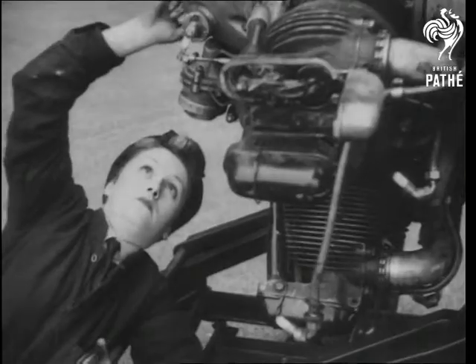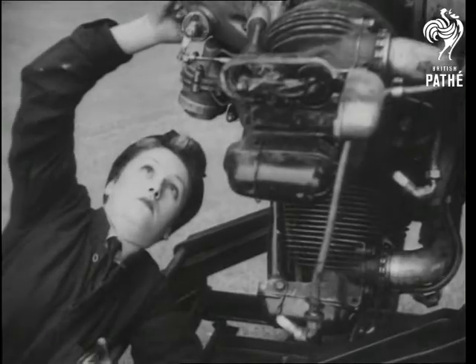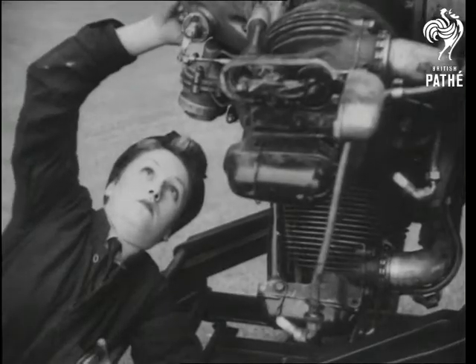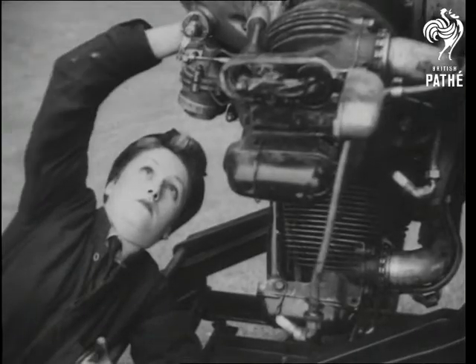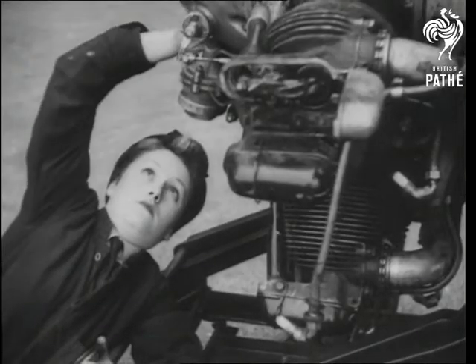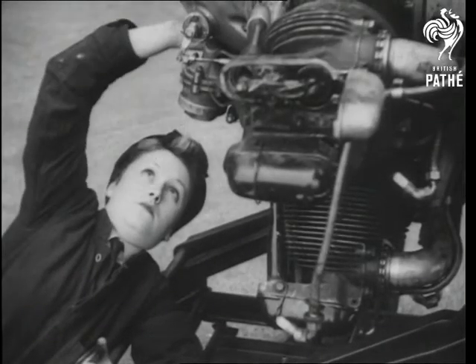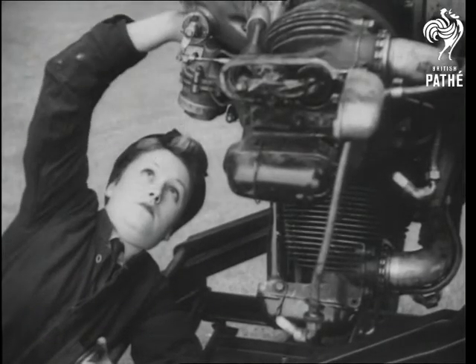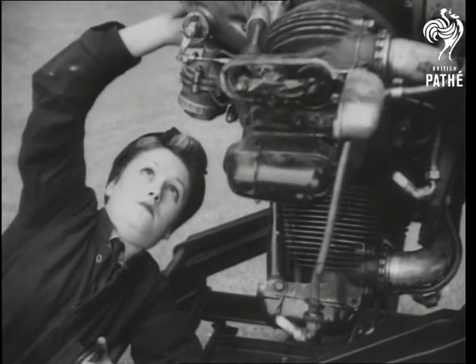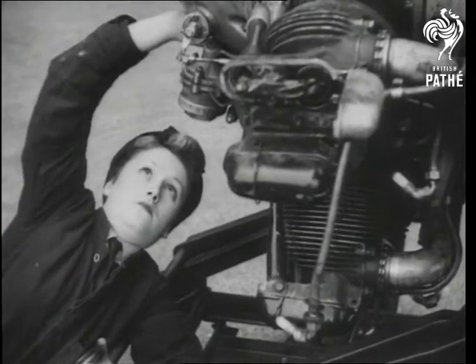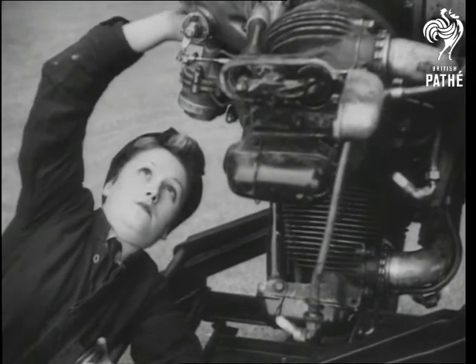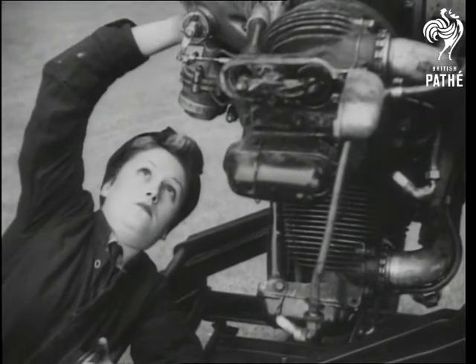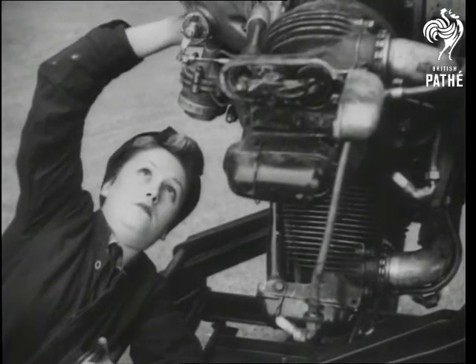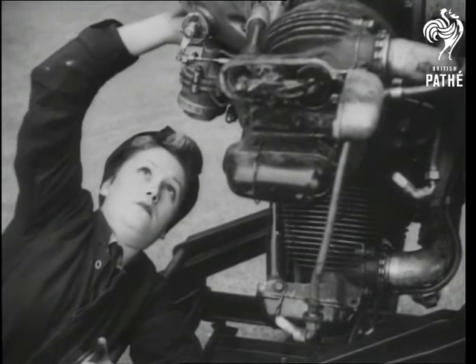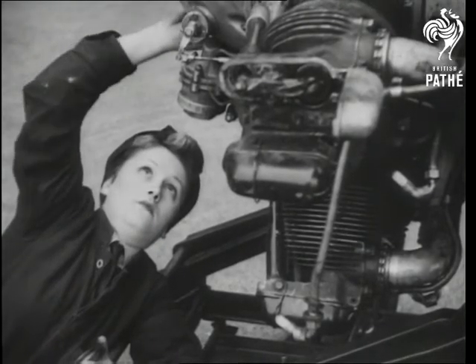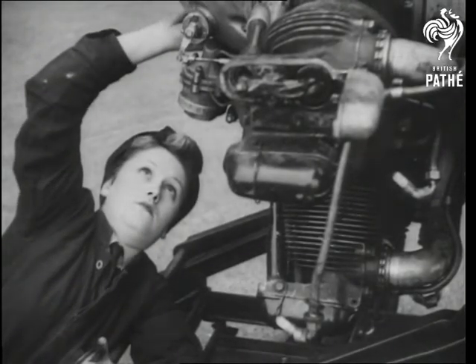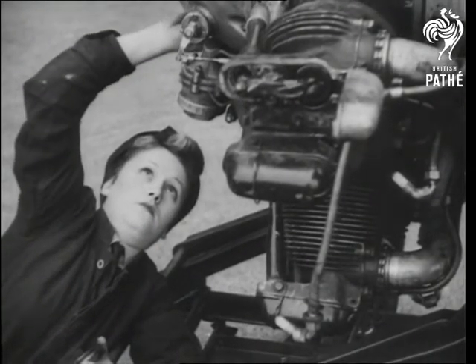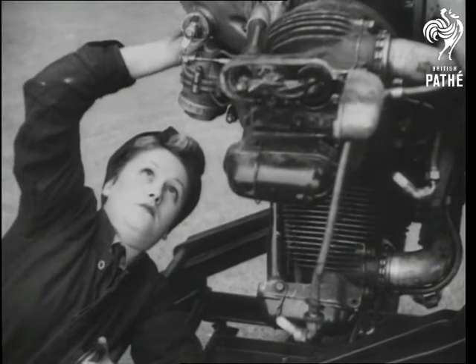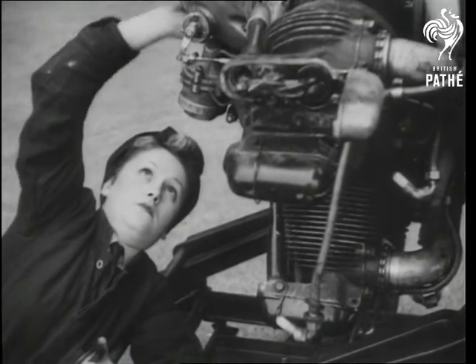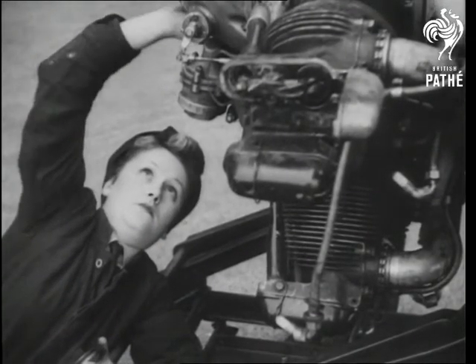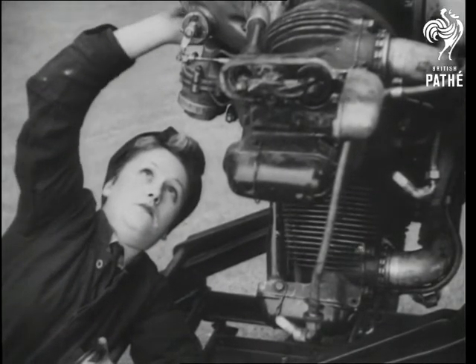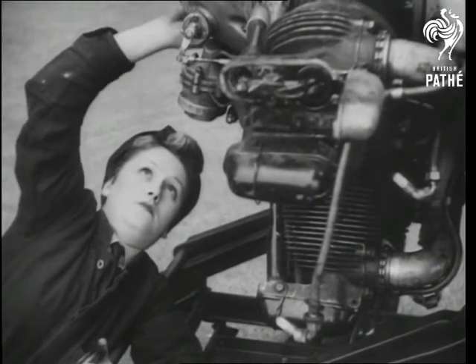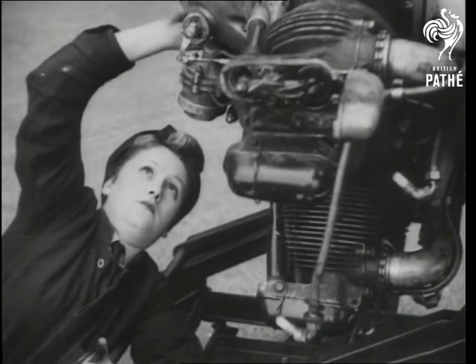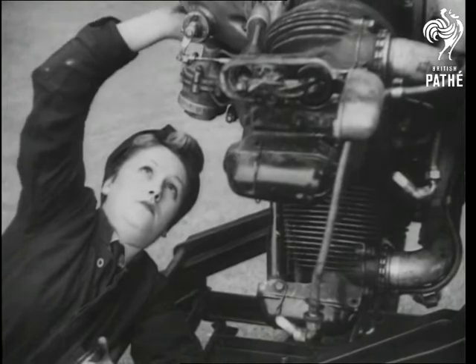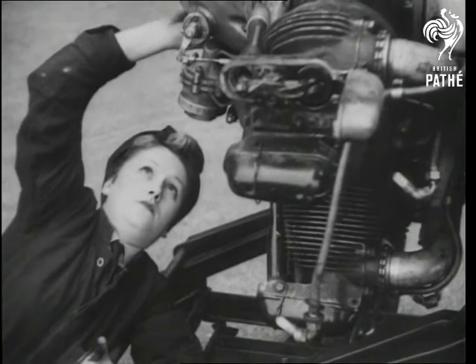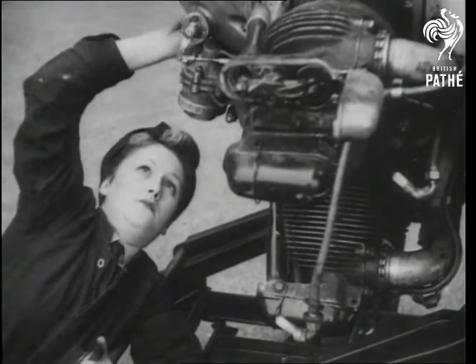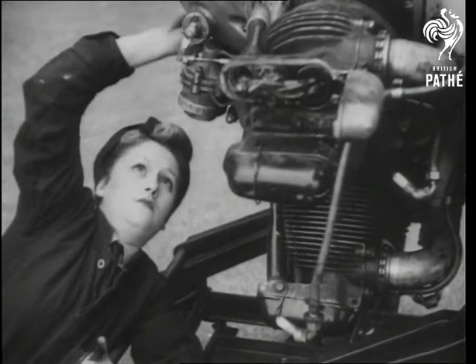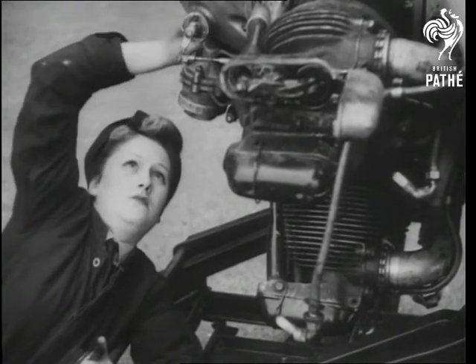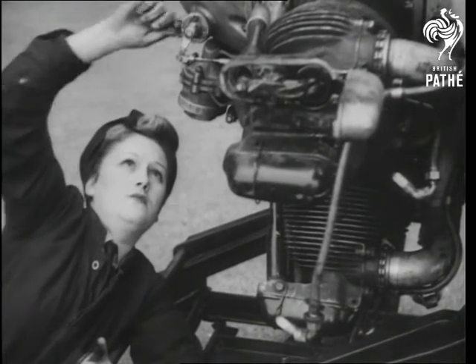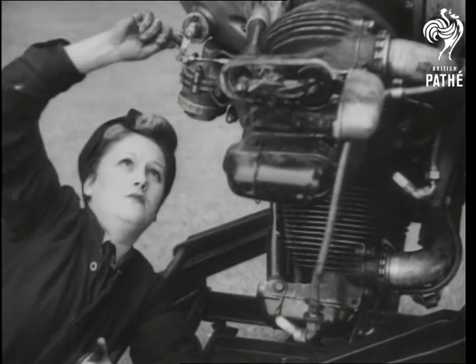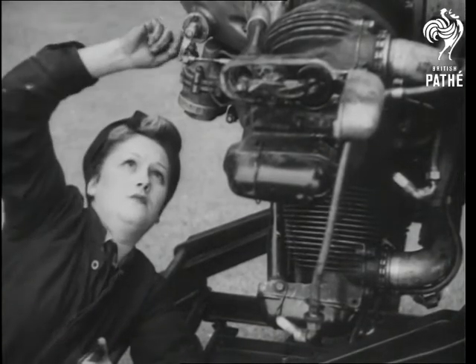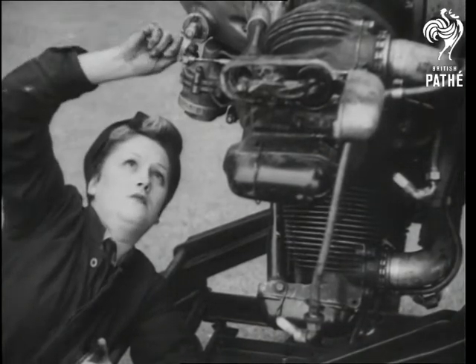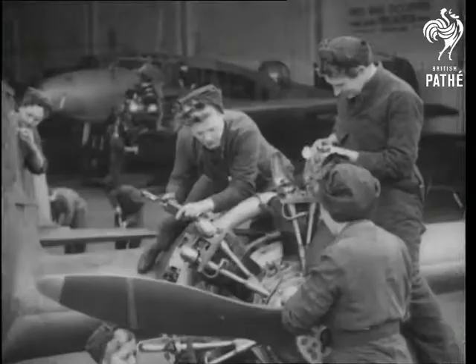Look at this lovely bit of work — she's a peach, air-cooled with 350 horsepower in her cylinders.